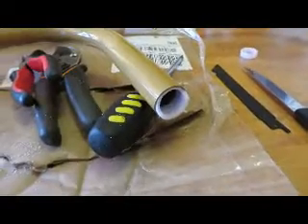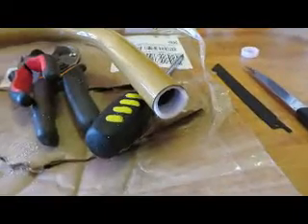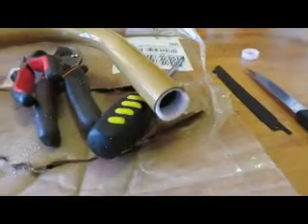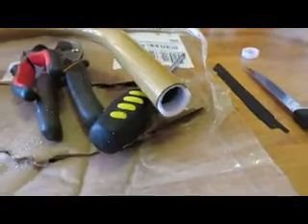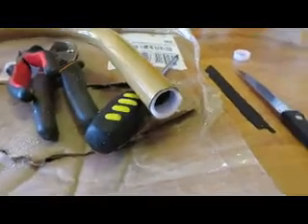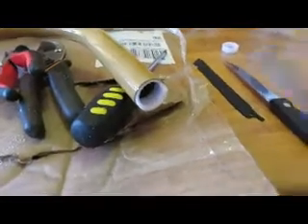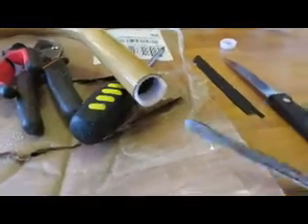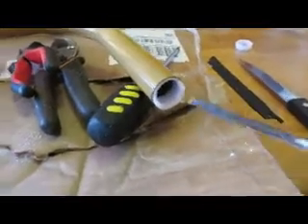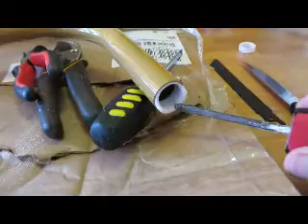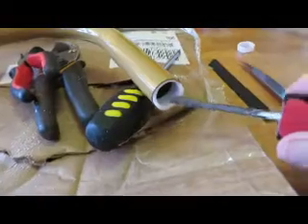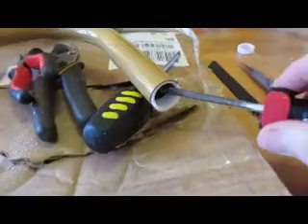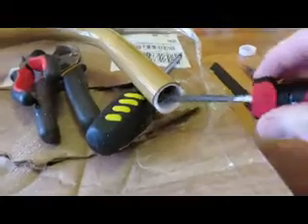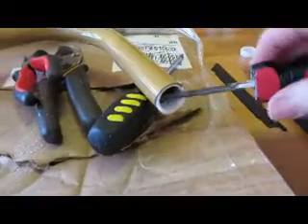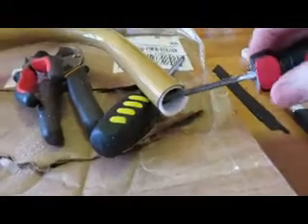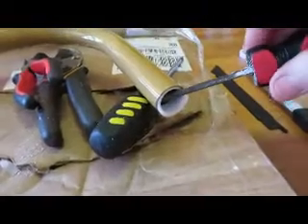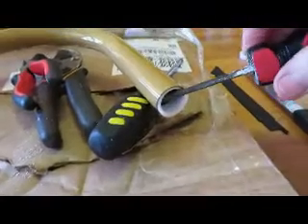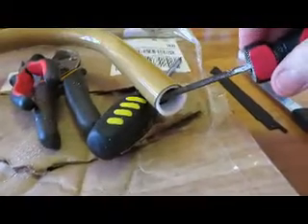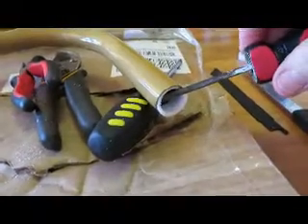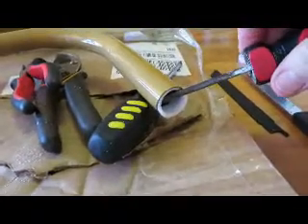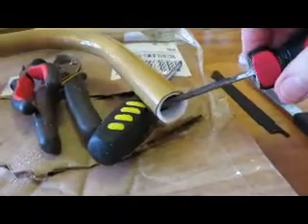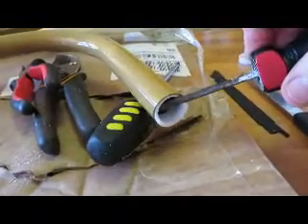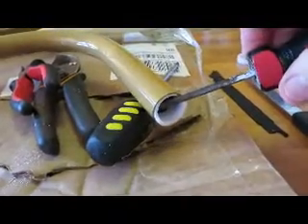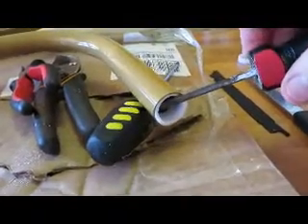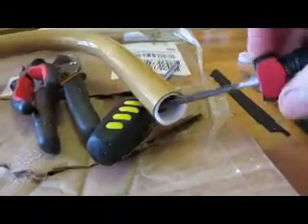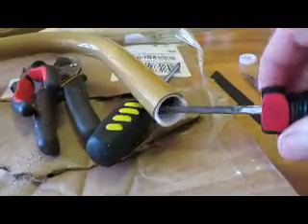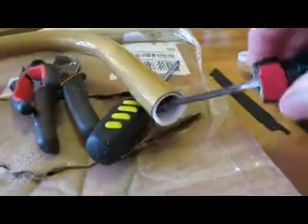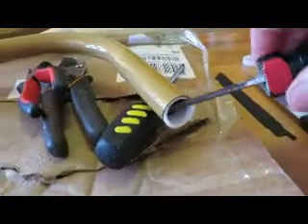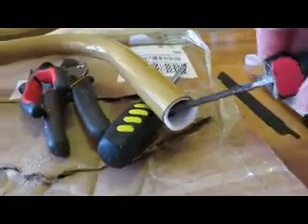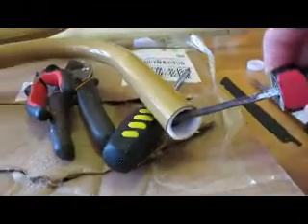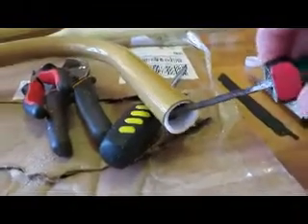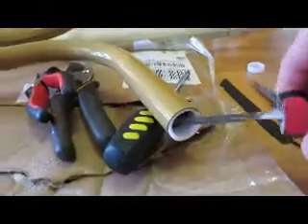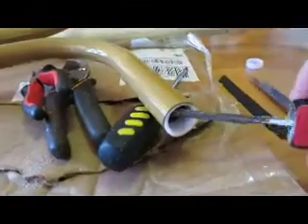The easiest way to get this out is just take a little screwdriver and just pop it in, pop it out — just pop it.